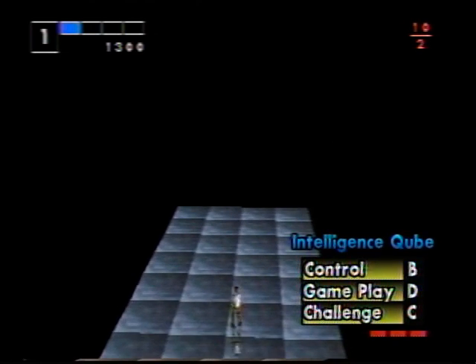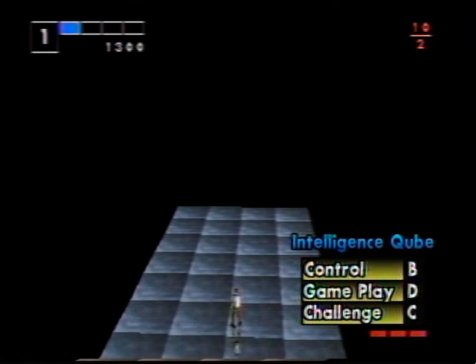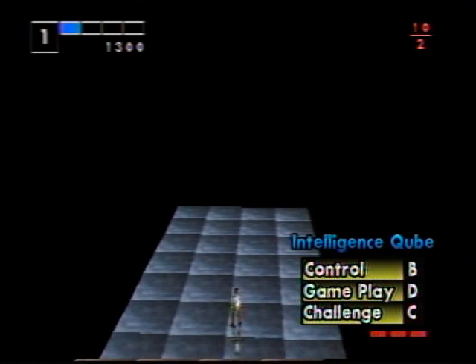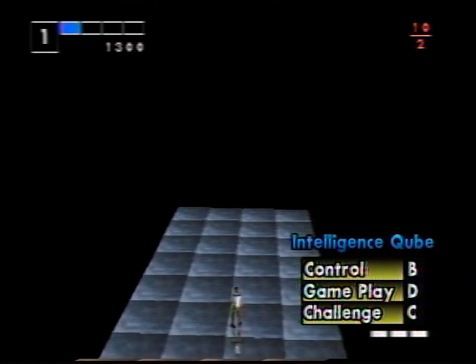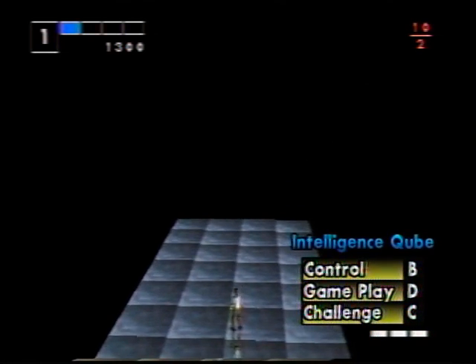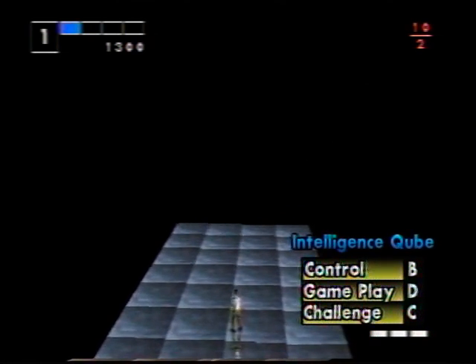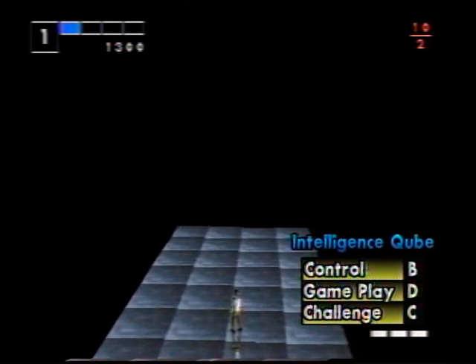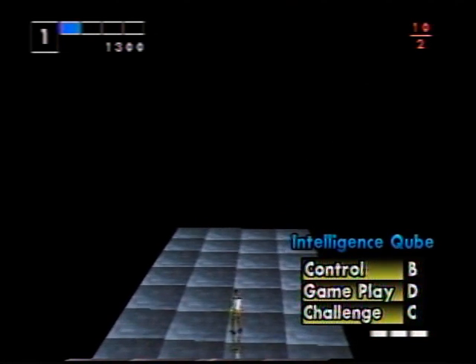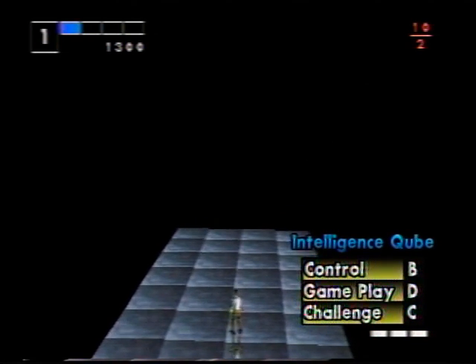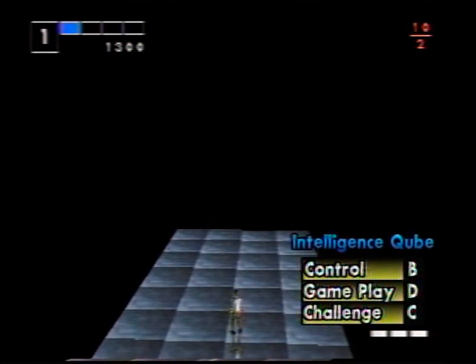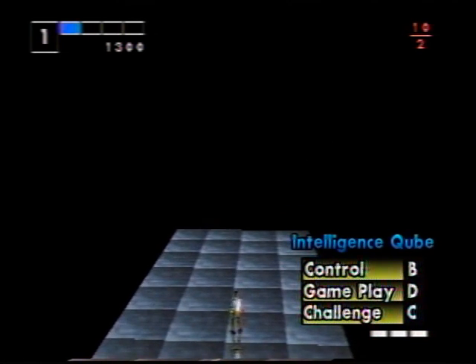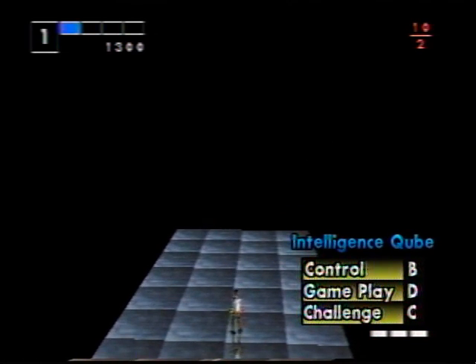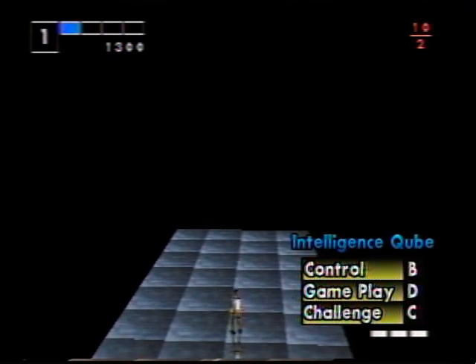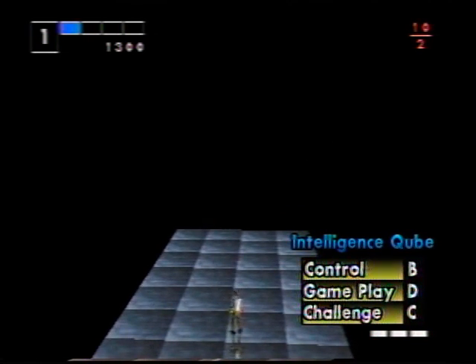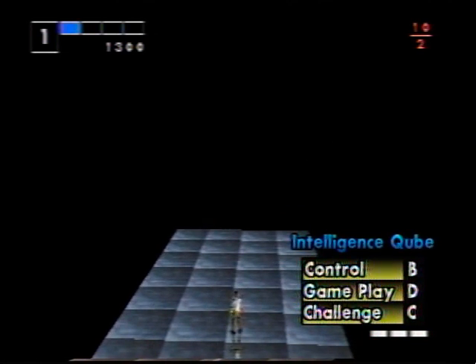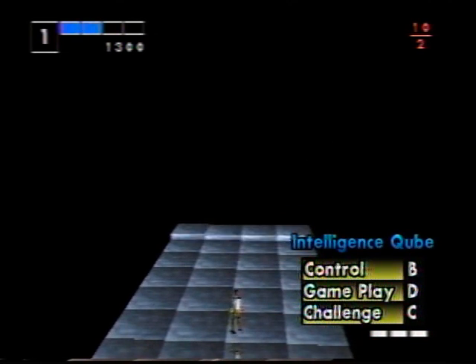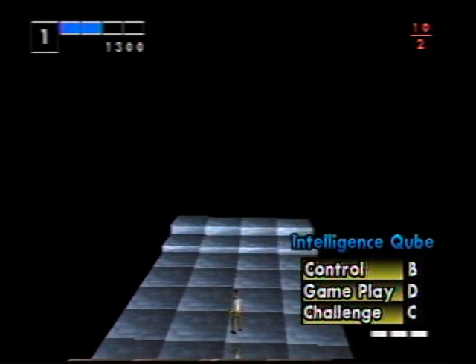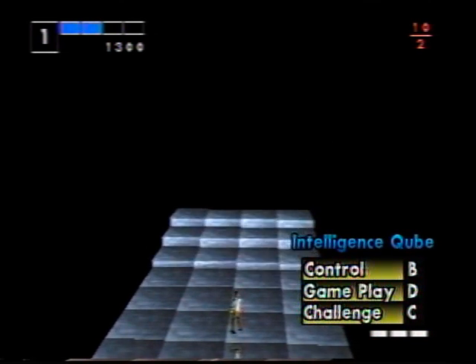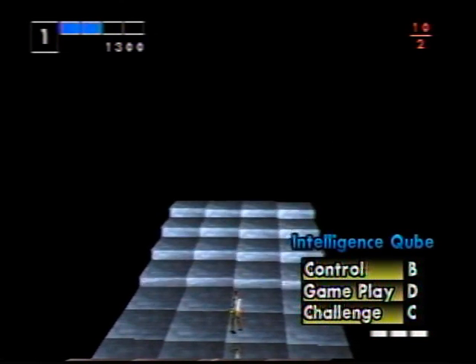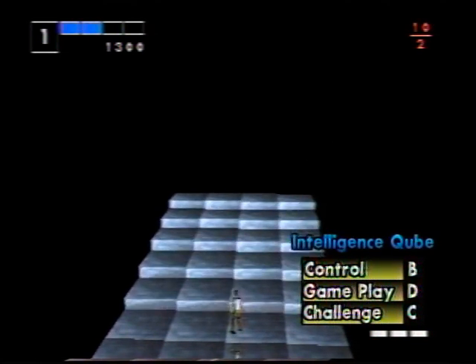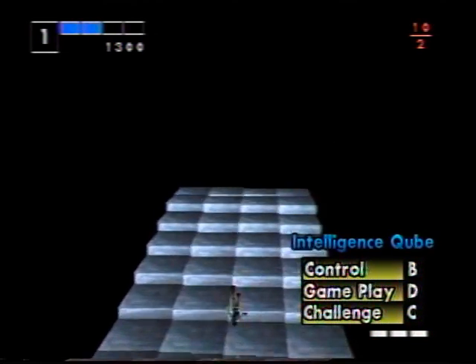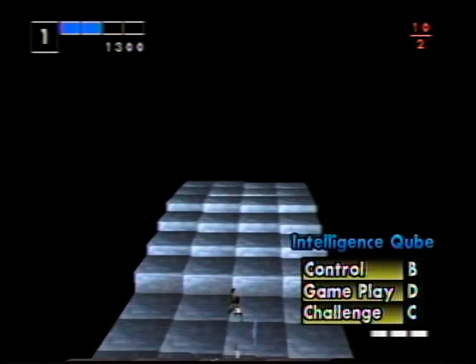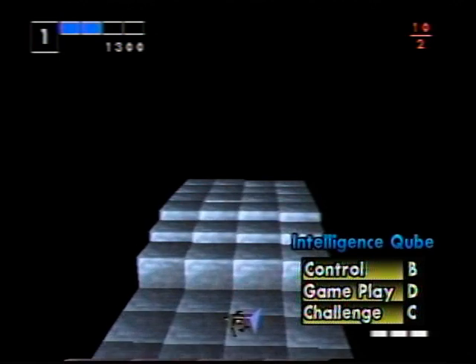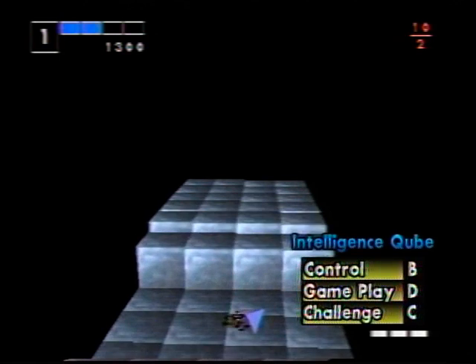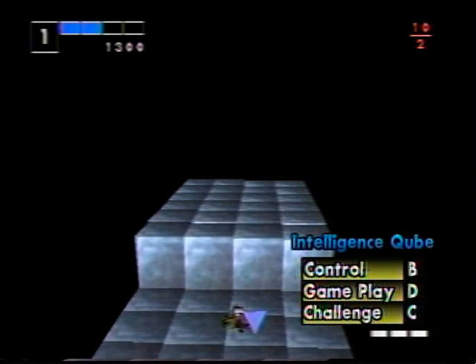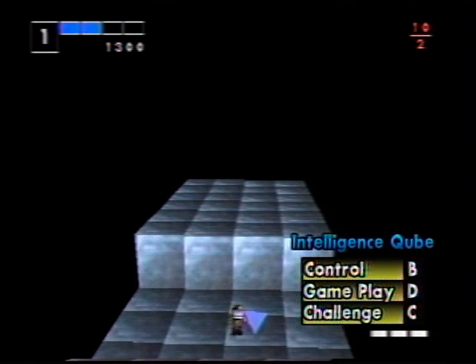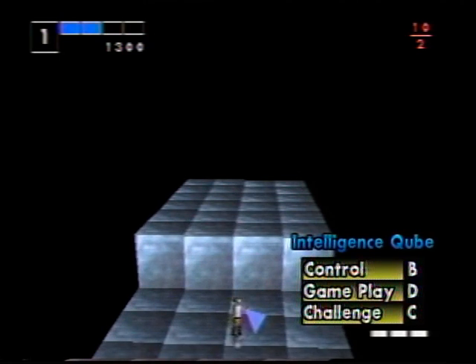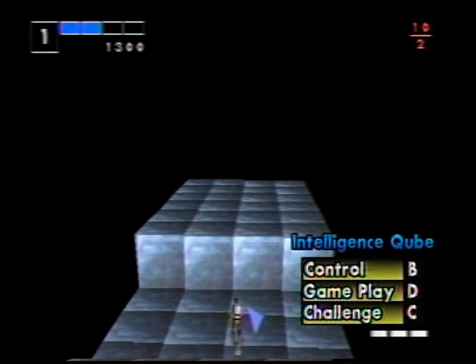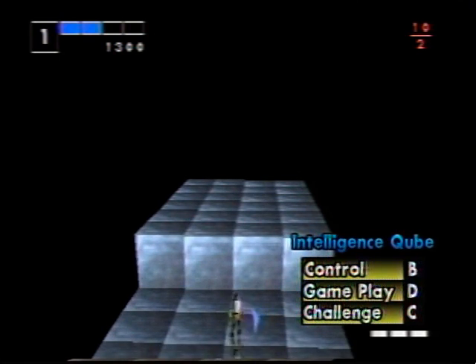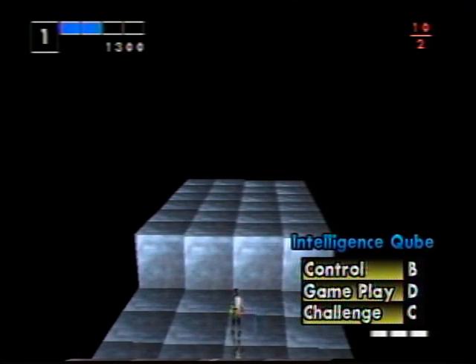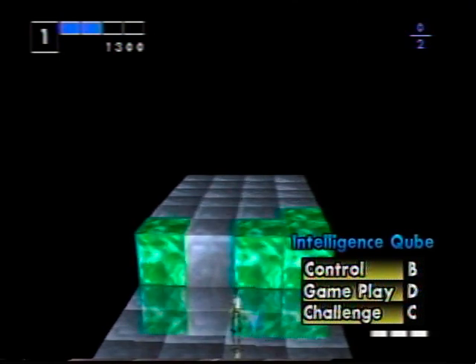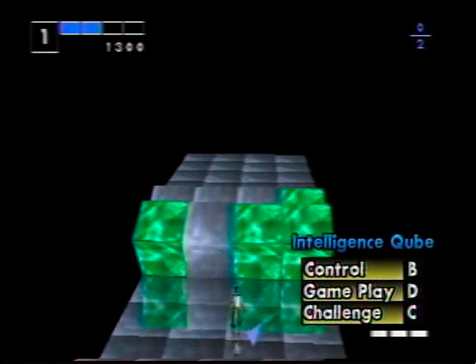The look of the game reminds us of Q-Bert. We didn't like that, and we don't like this. It gets old in five minutes.